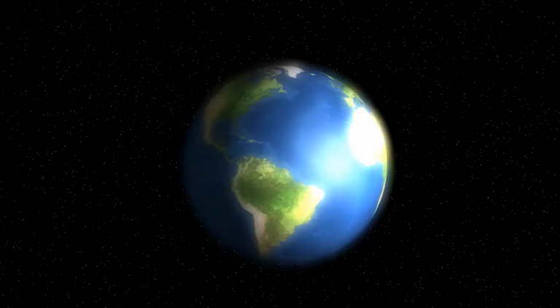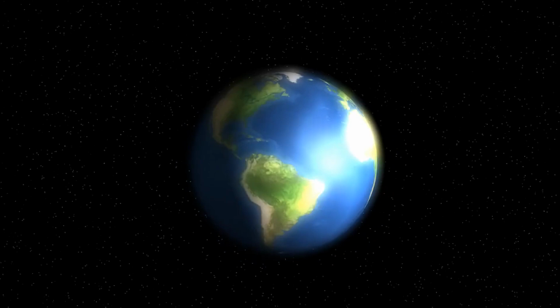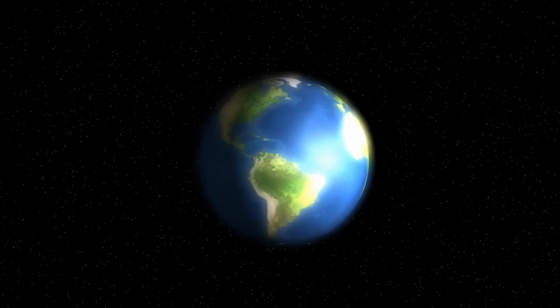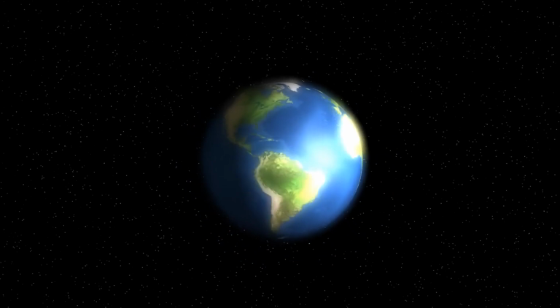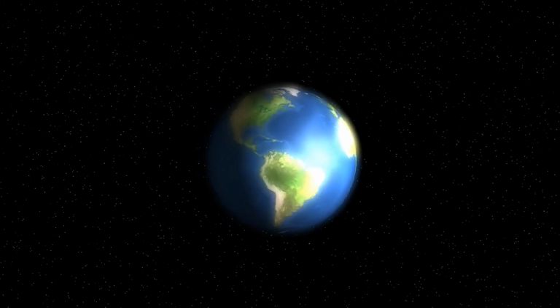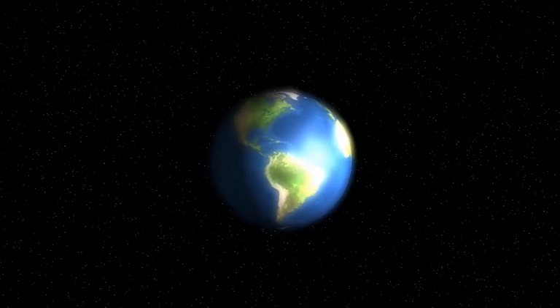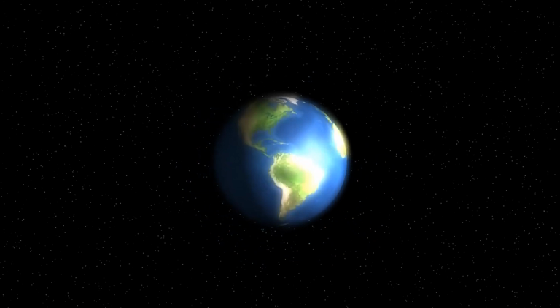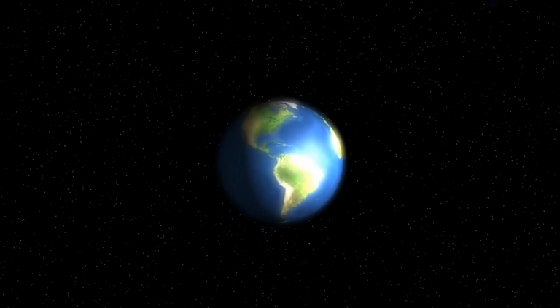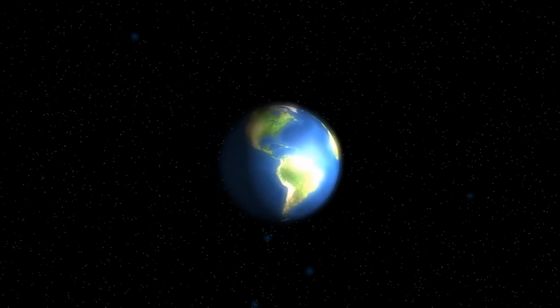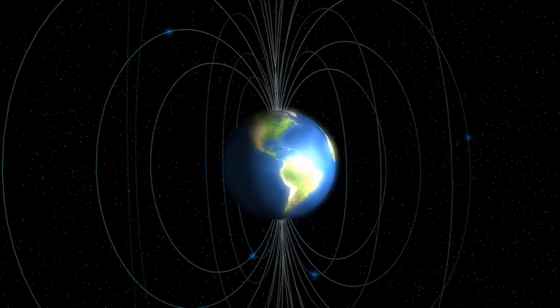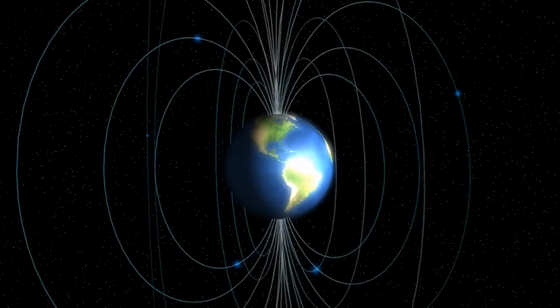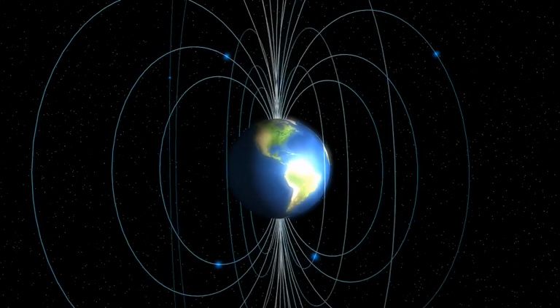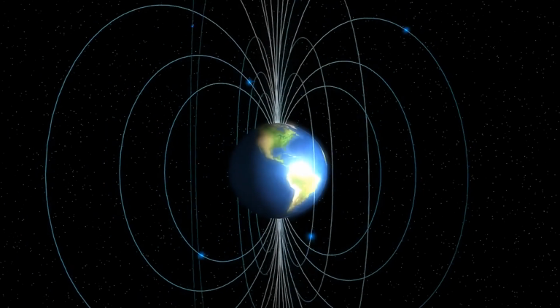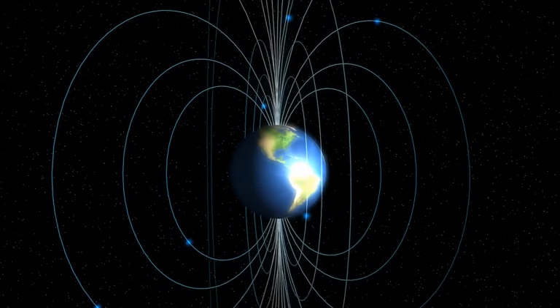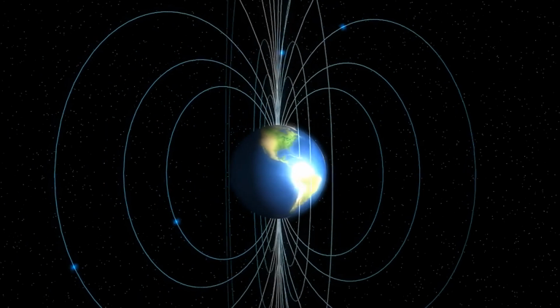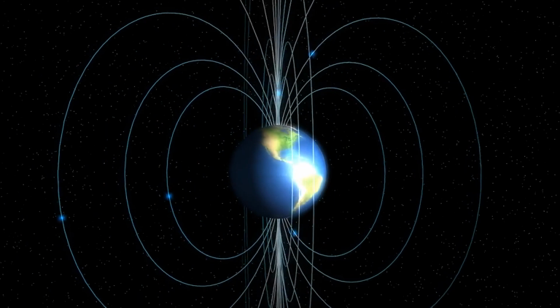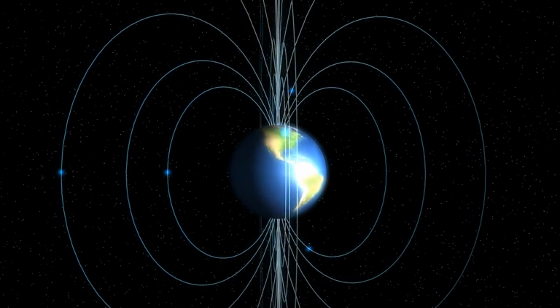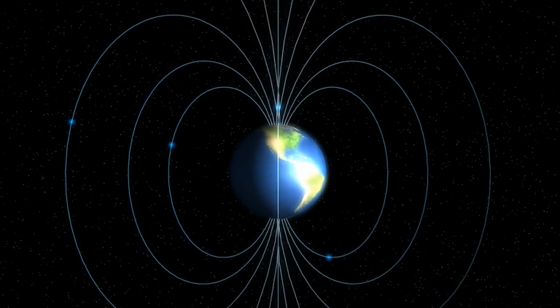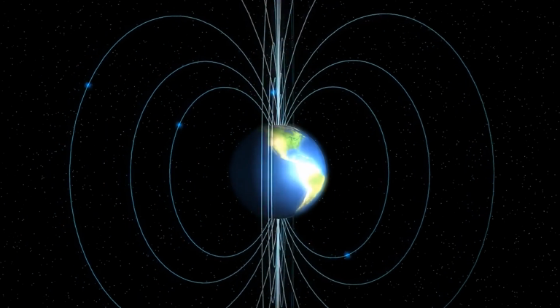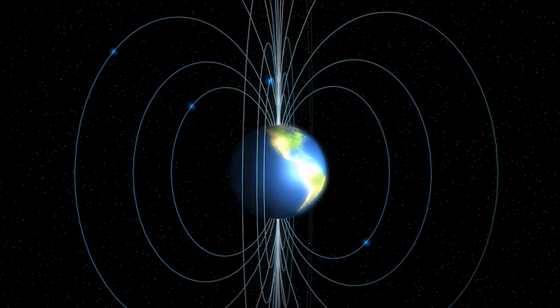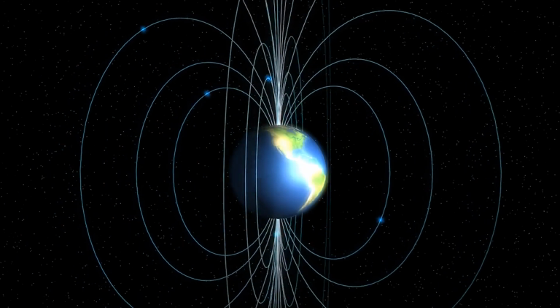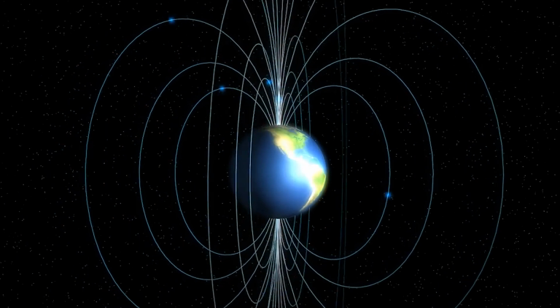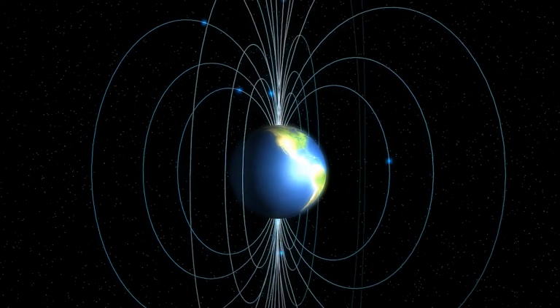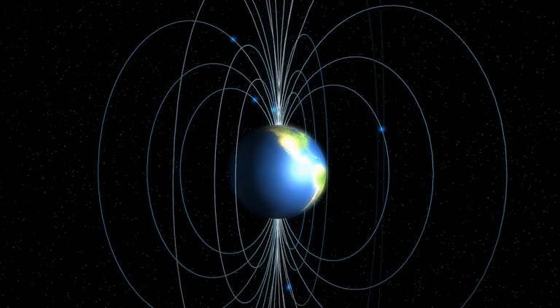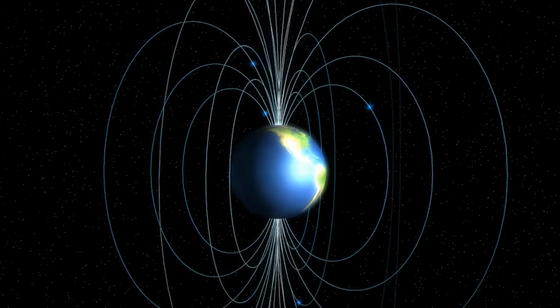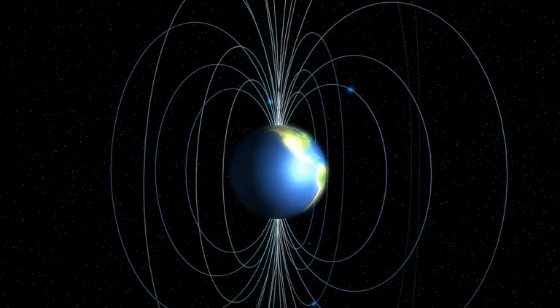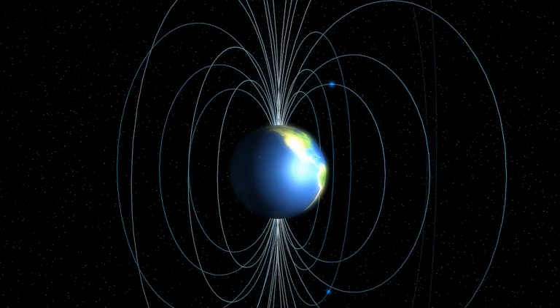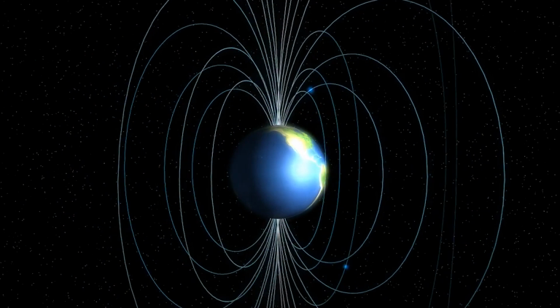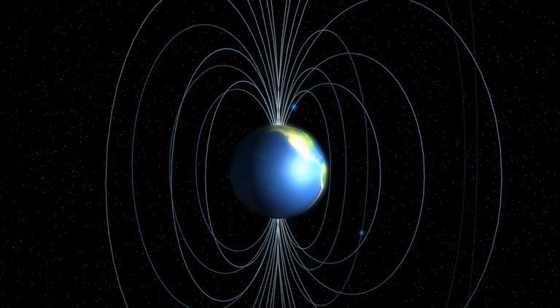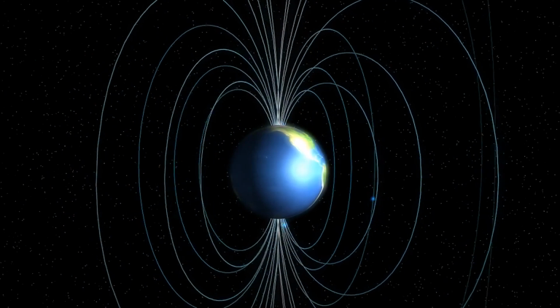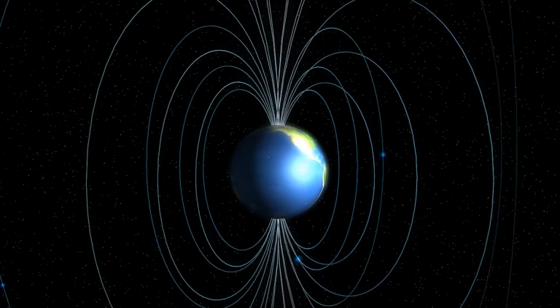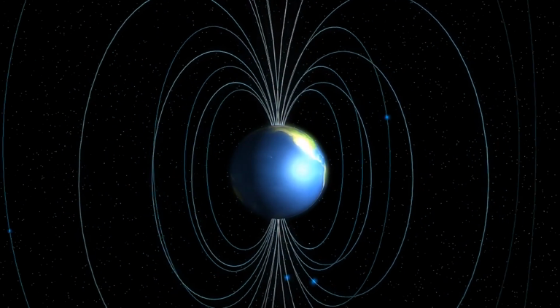Imagine the Earth as one huge bar magnet — that's what keeps our compasses pointing in the right direction, helping explorers find their way.